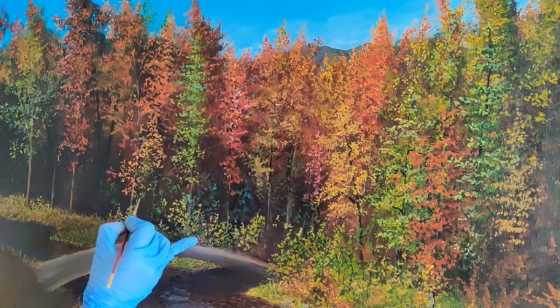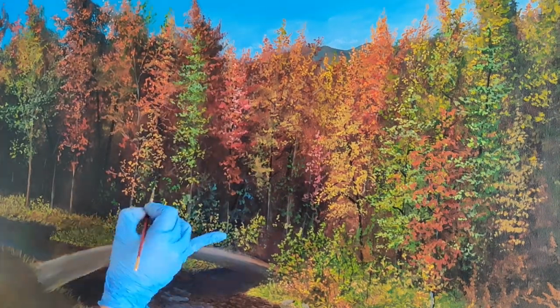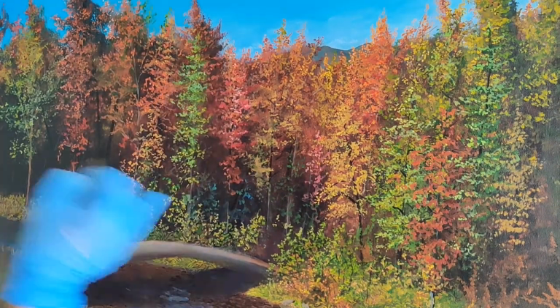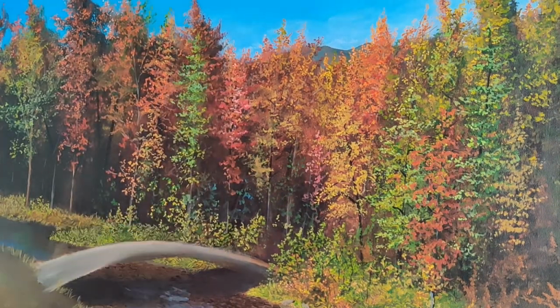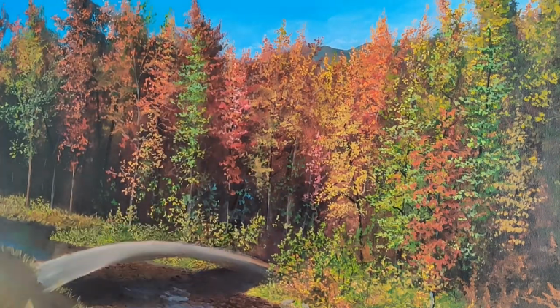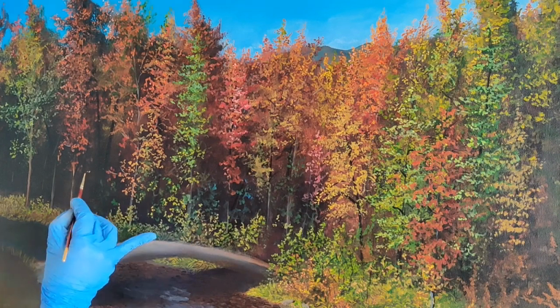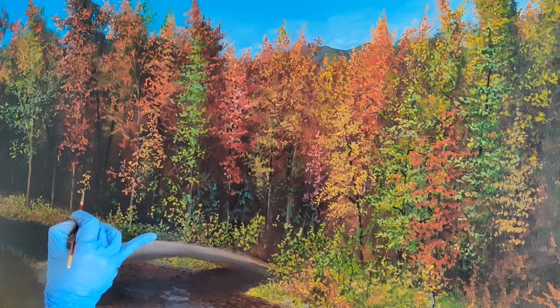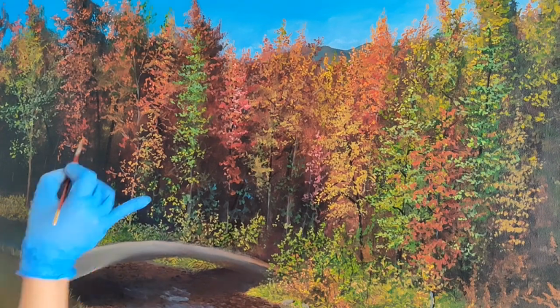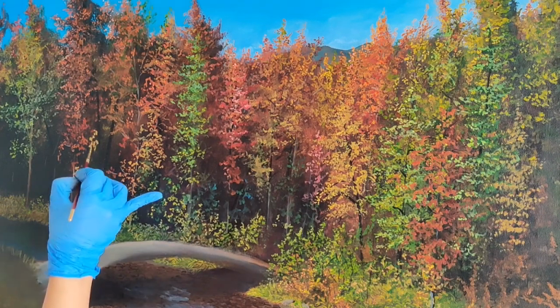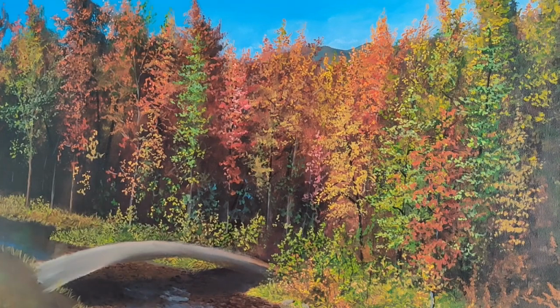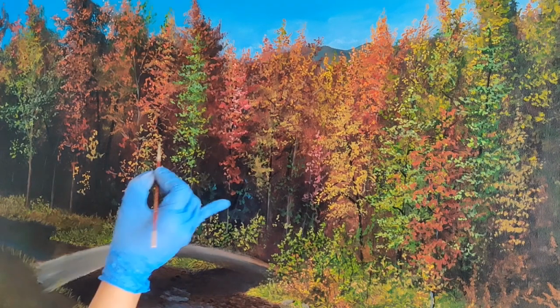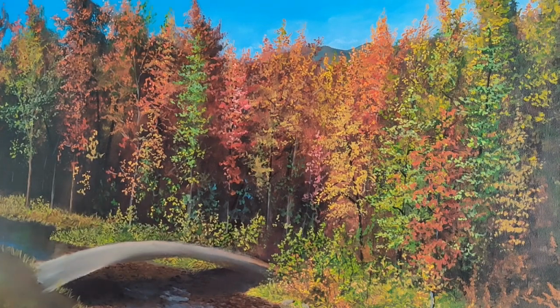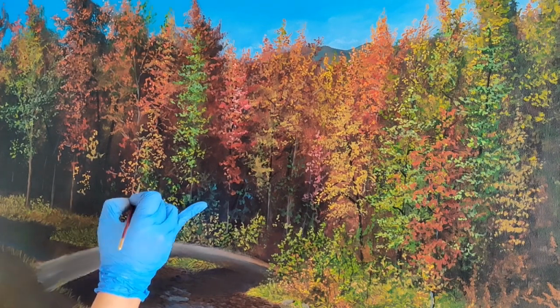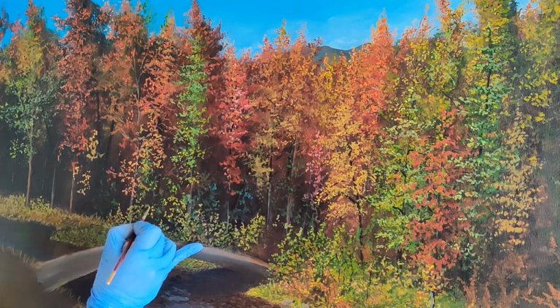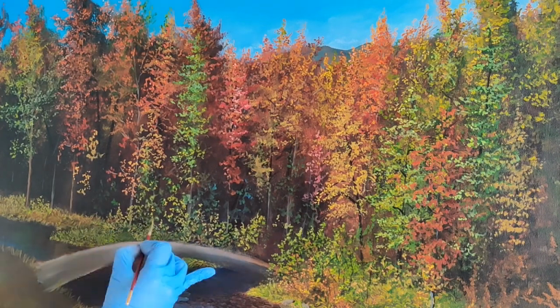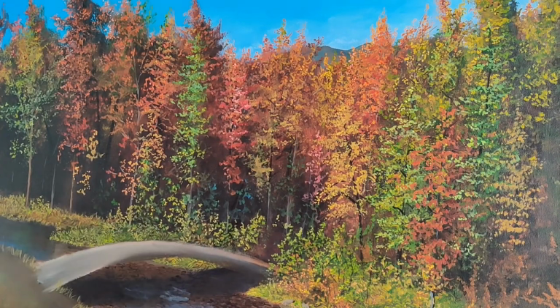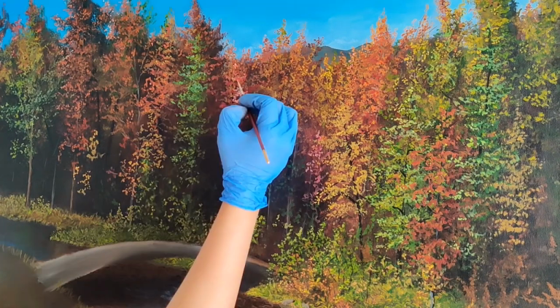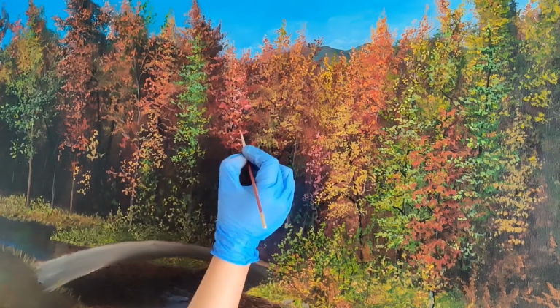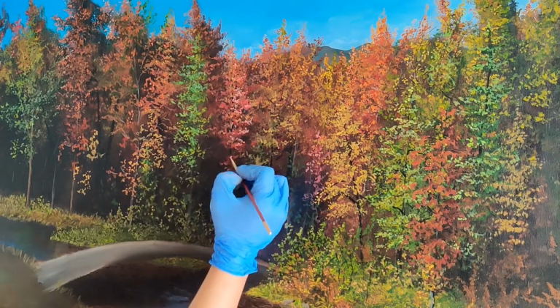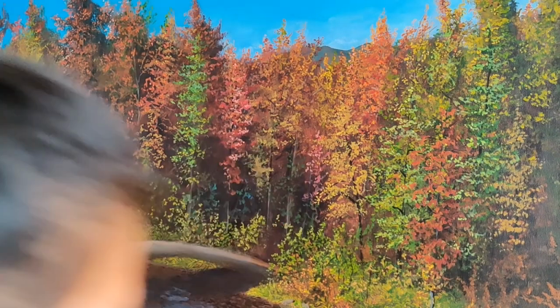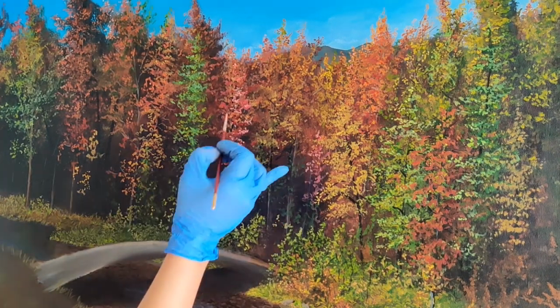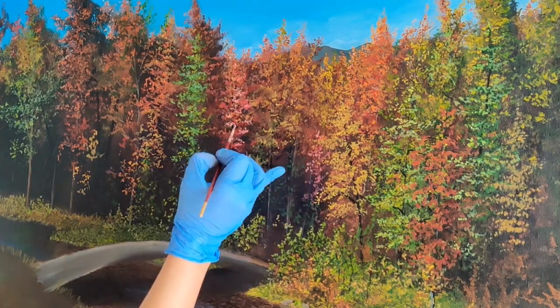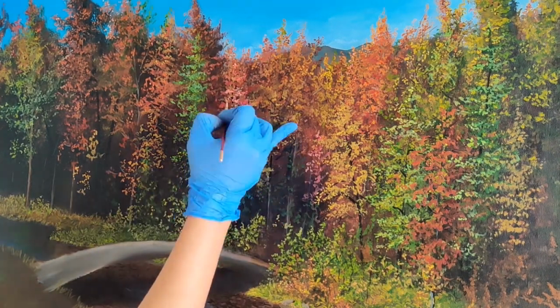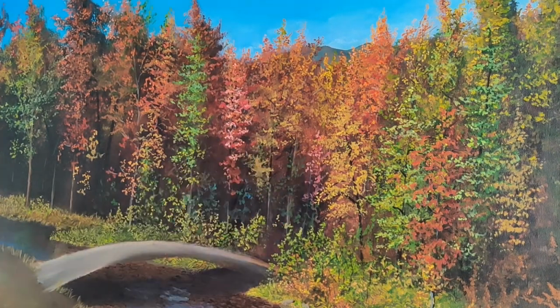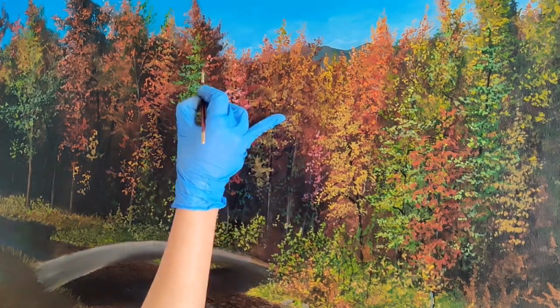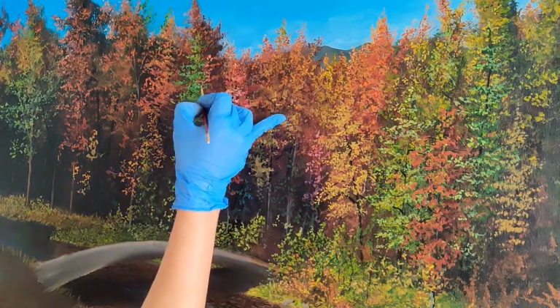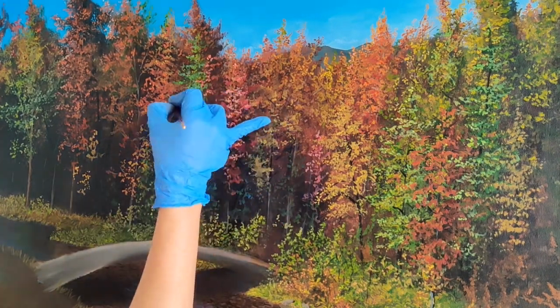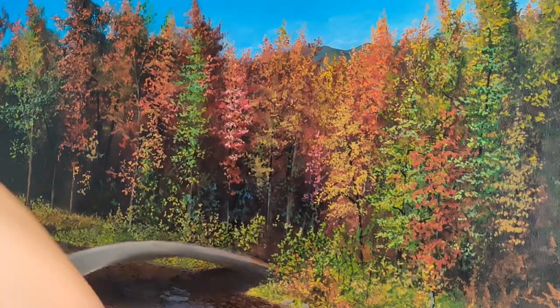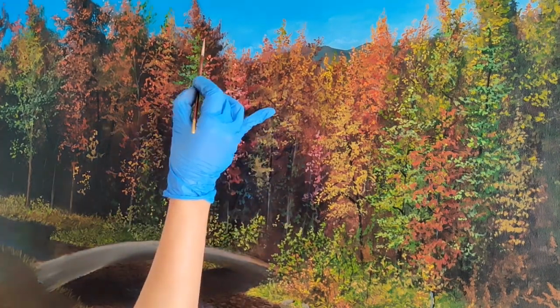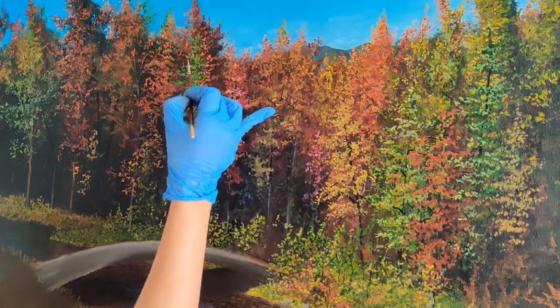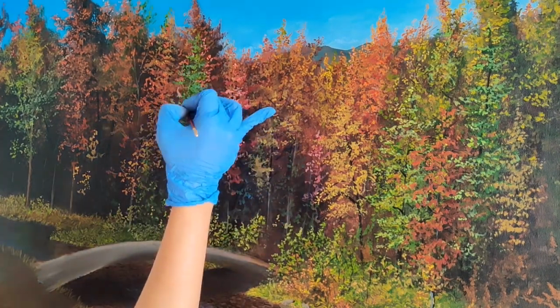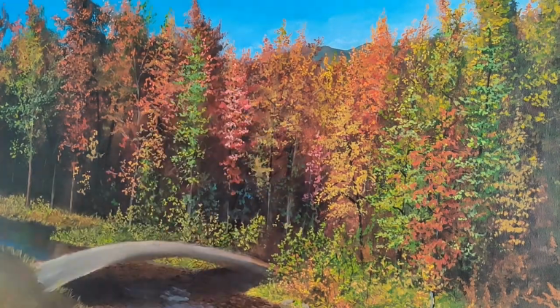I am using different colors to make trees, and I am making some trees shorter and some taller.